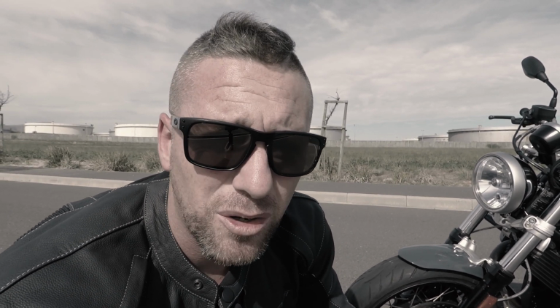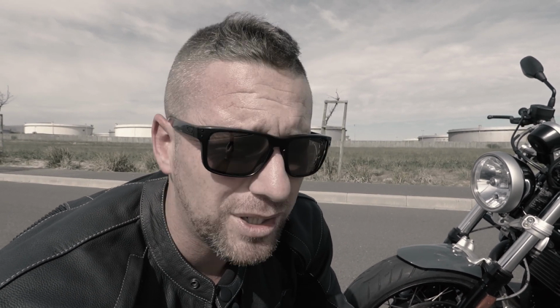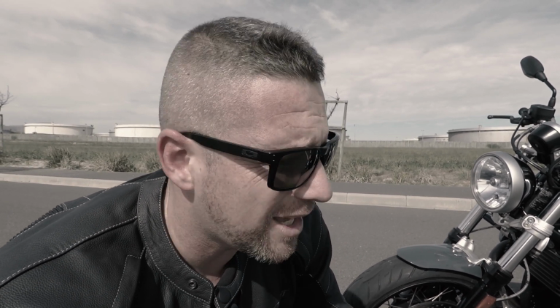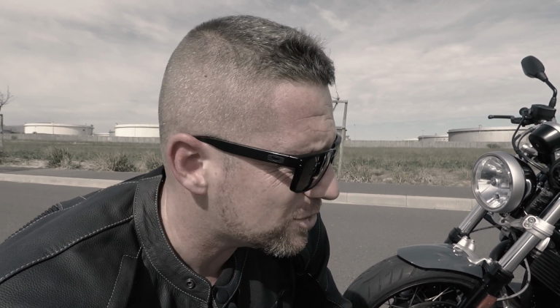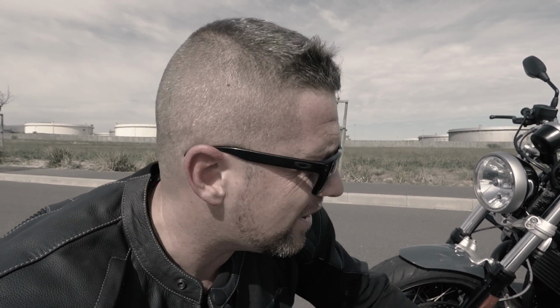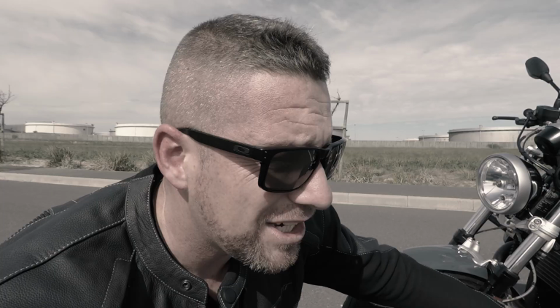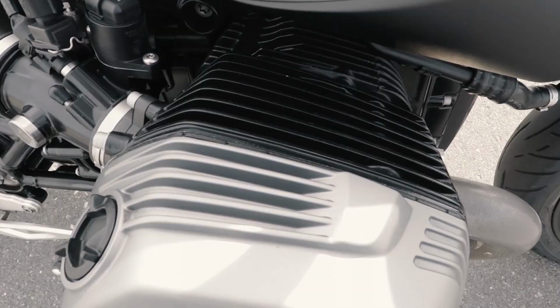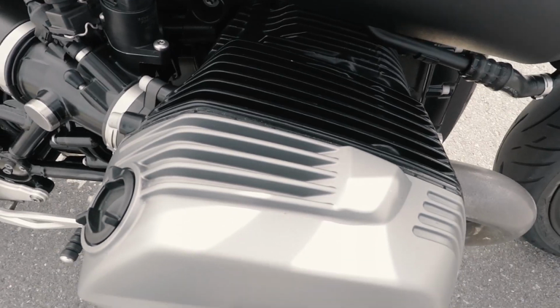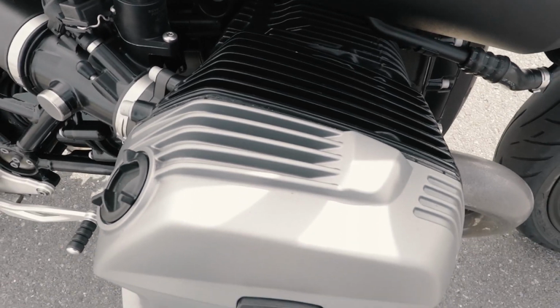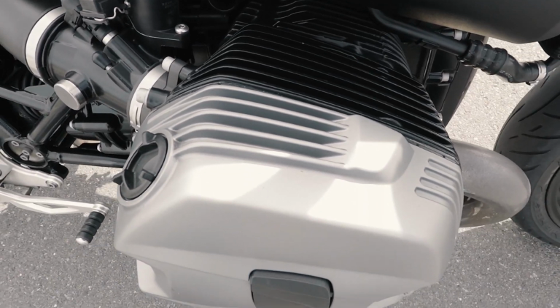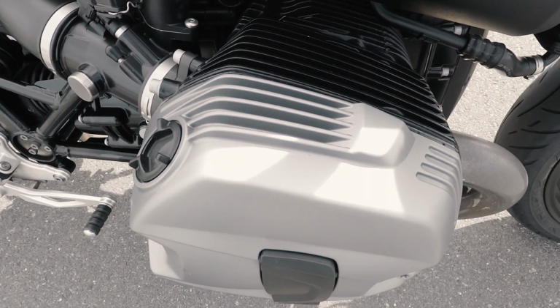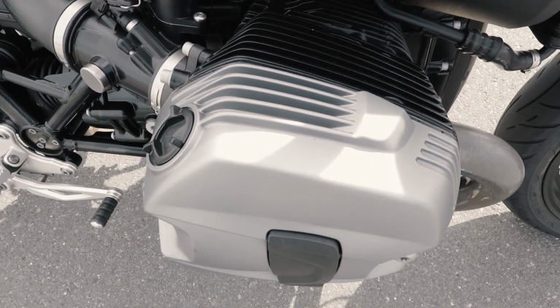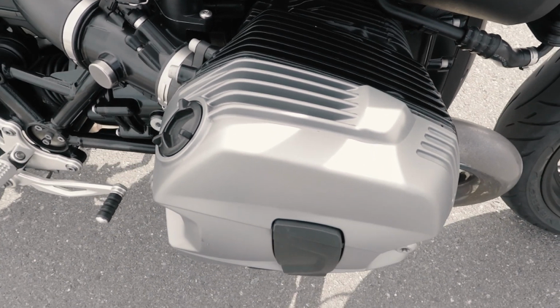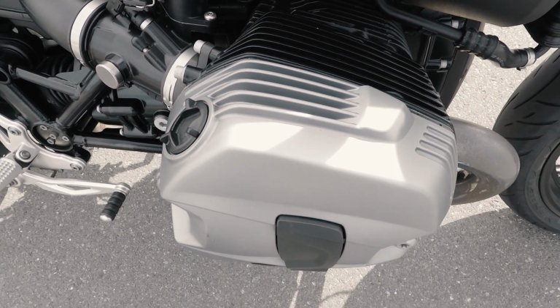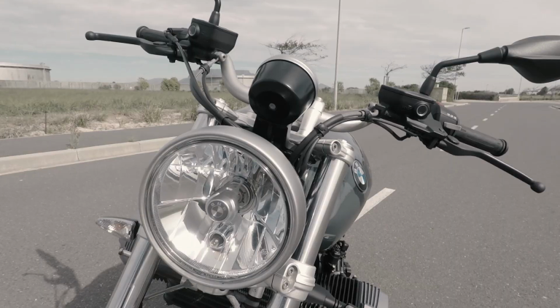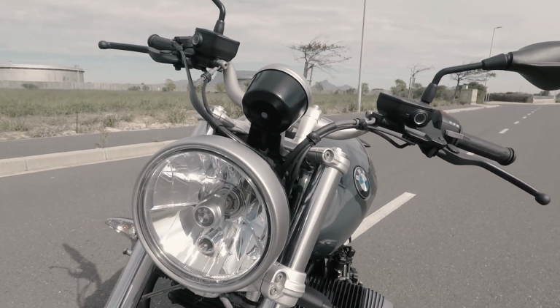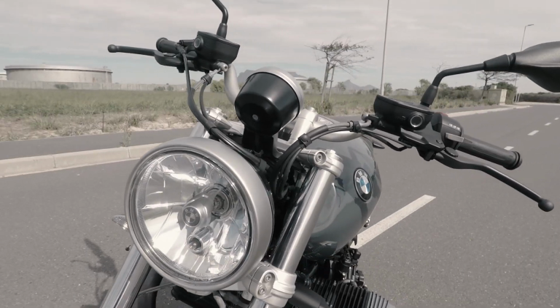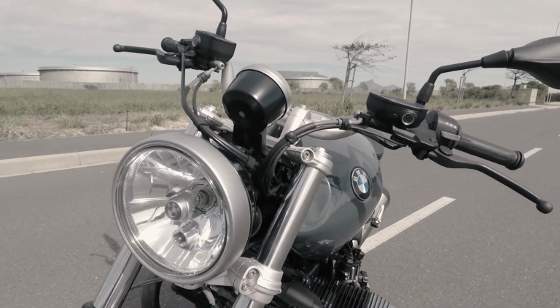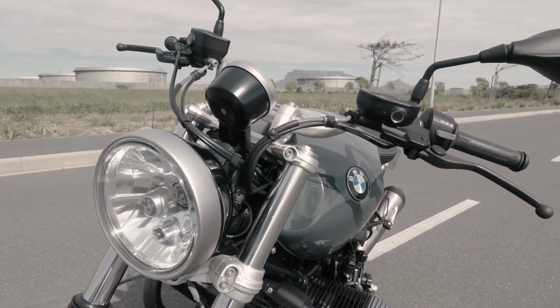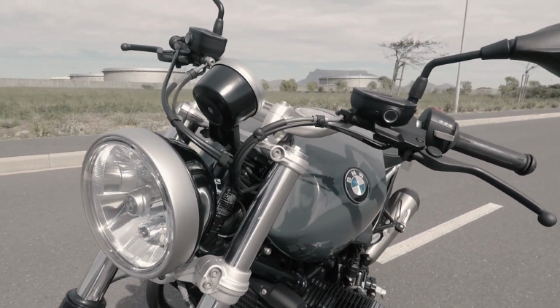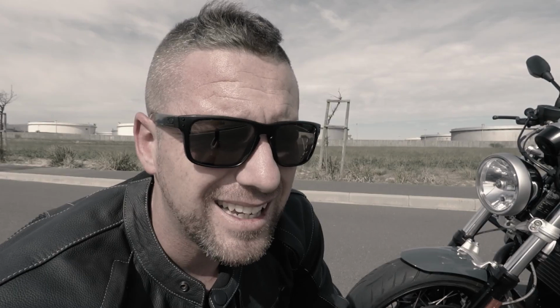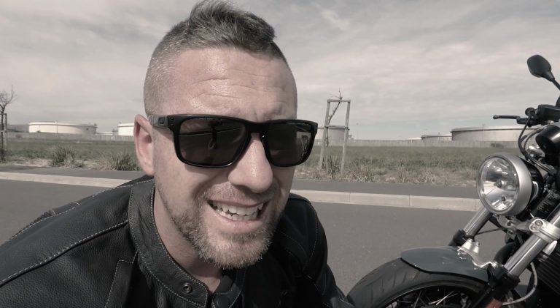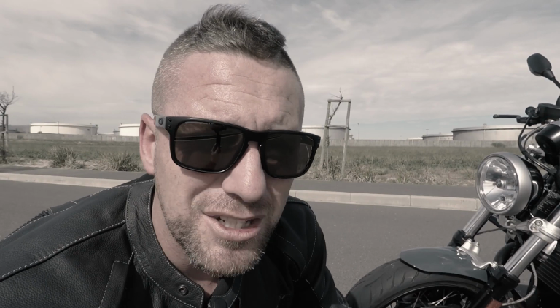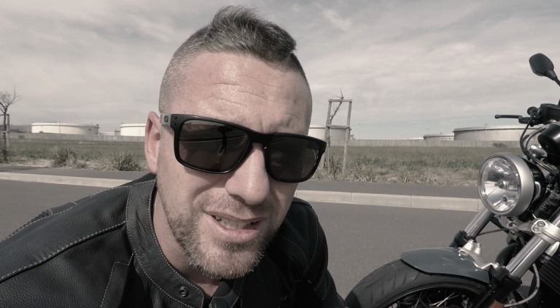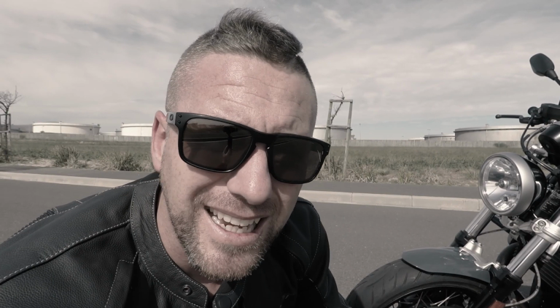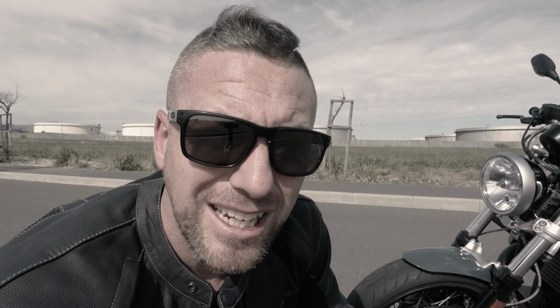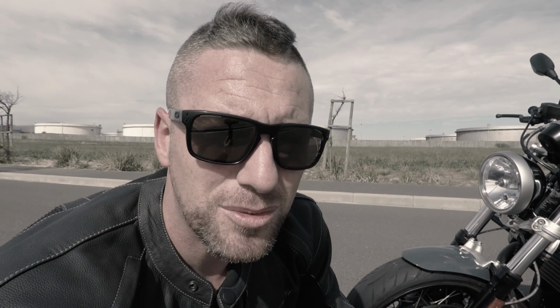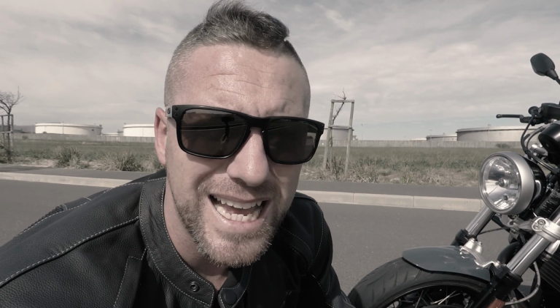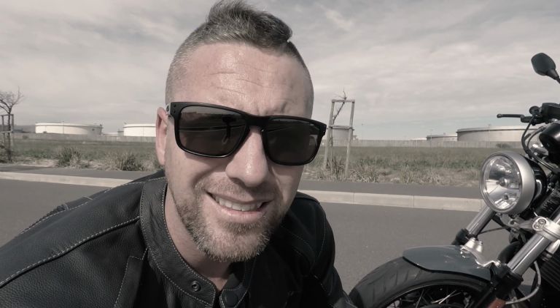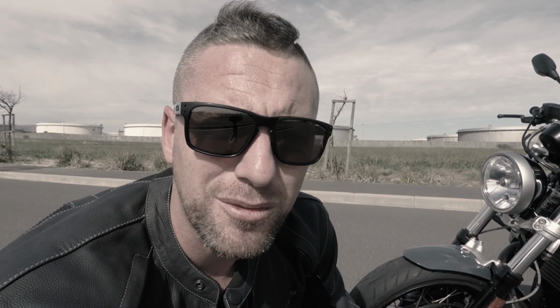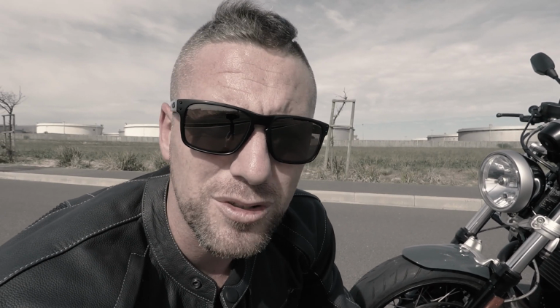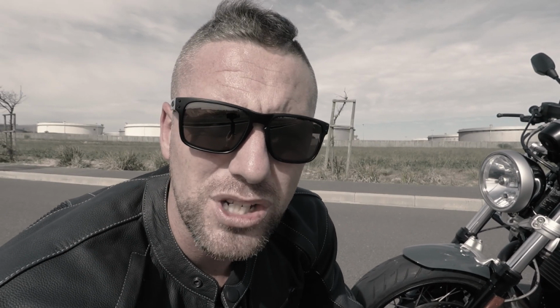When it comes to the engine covers, the brake or clutch levers — it's ridiculous what's out there for this machine.